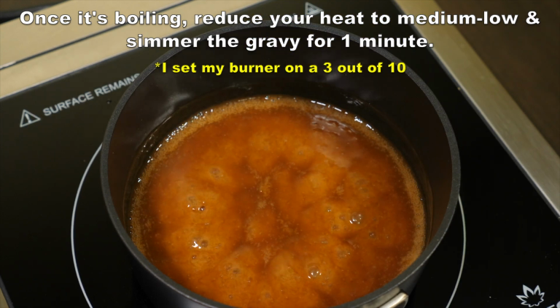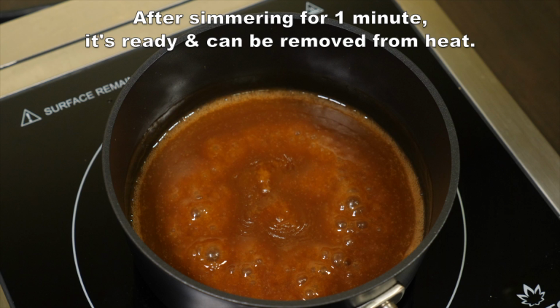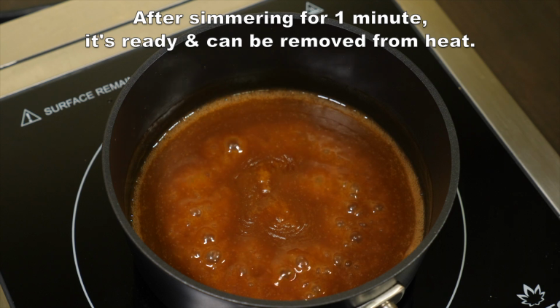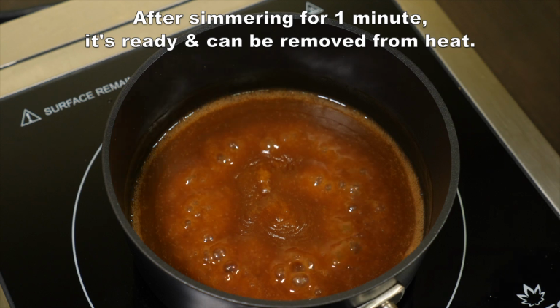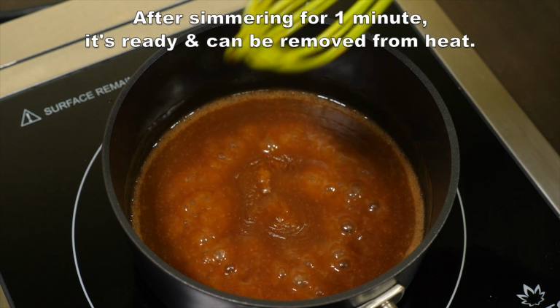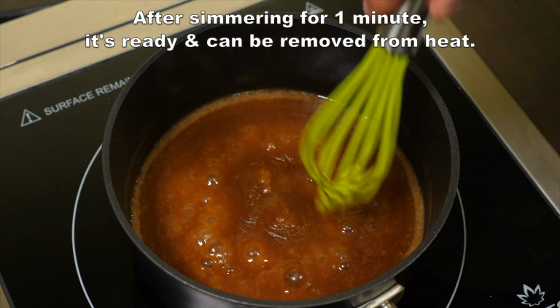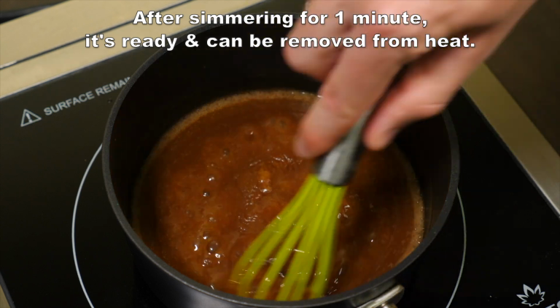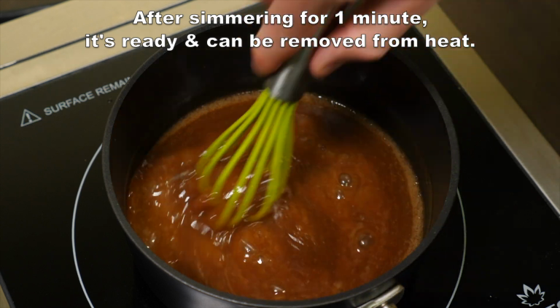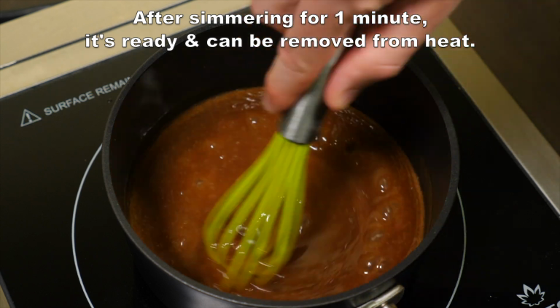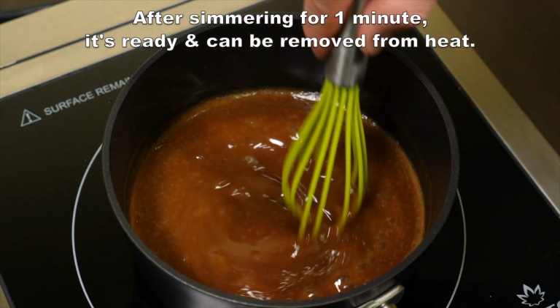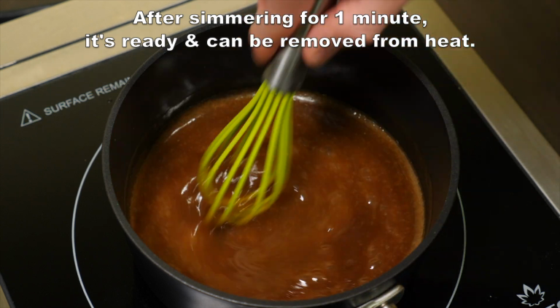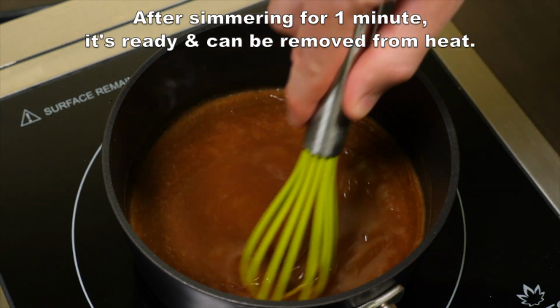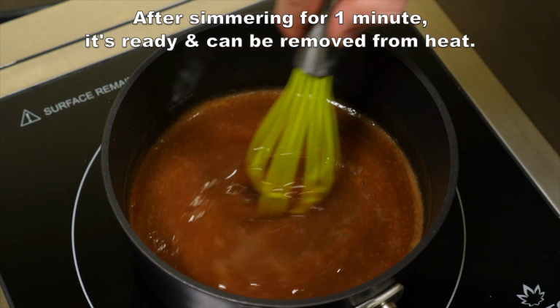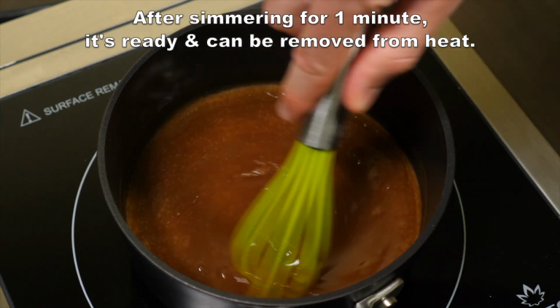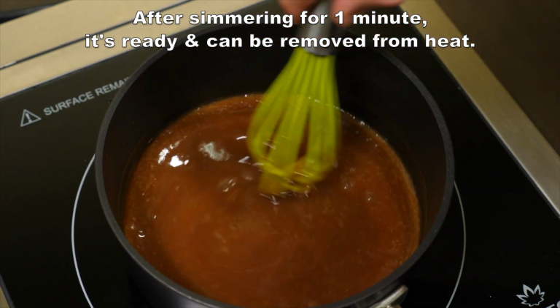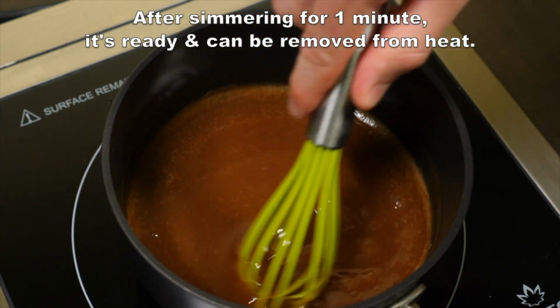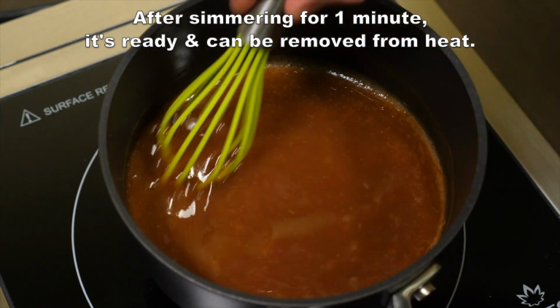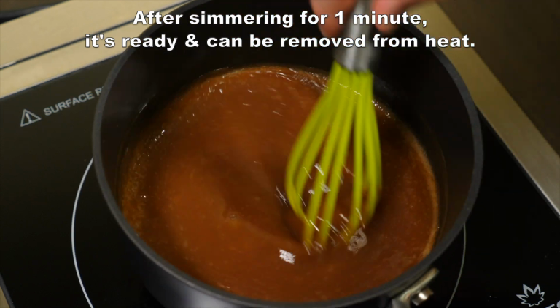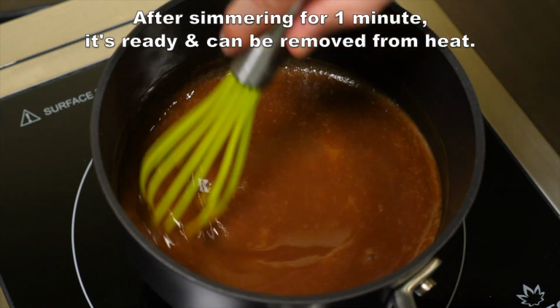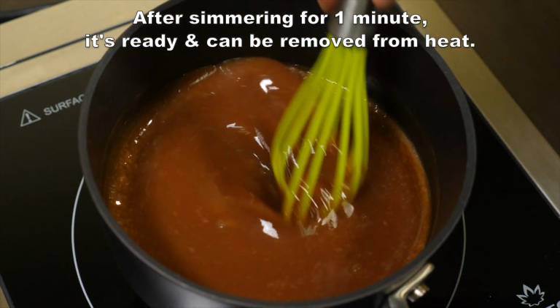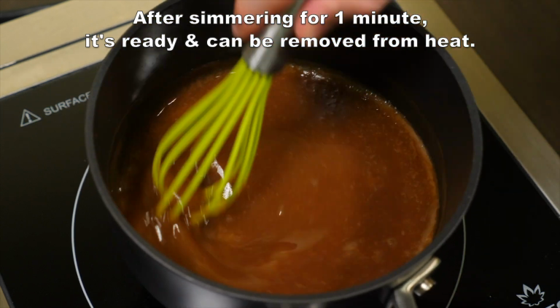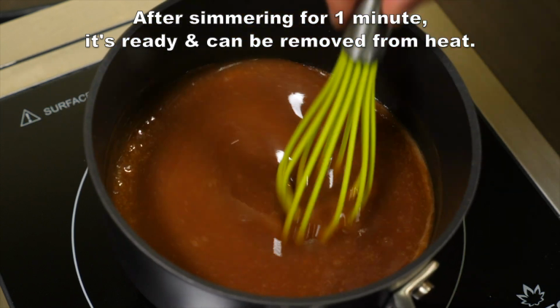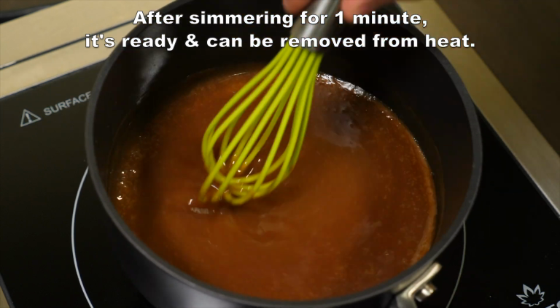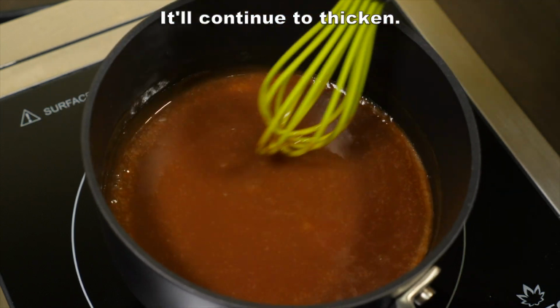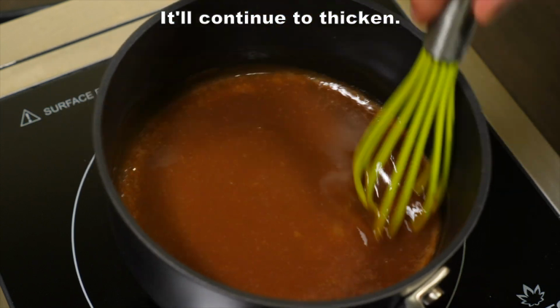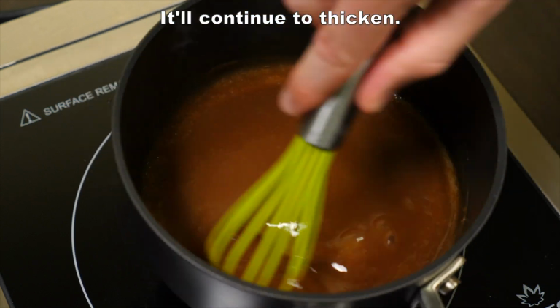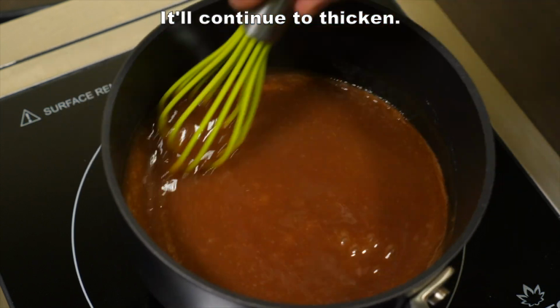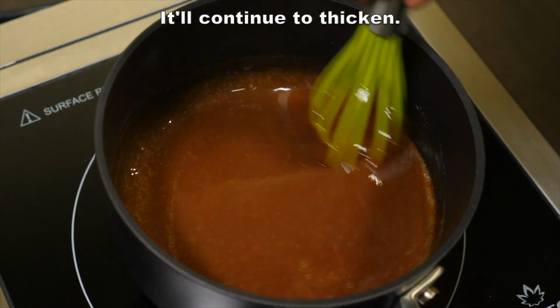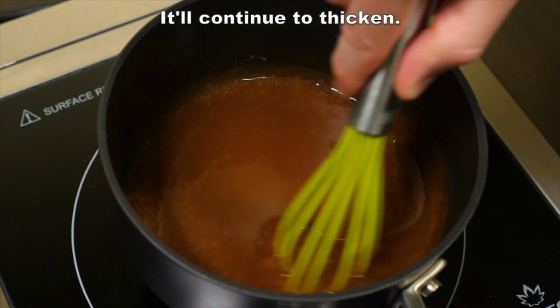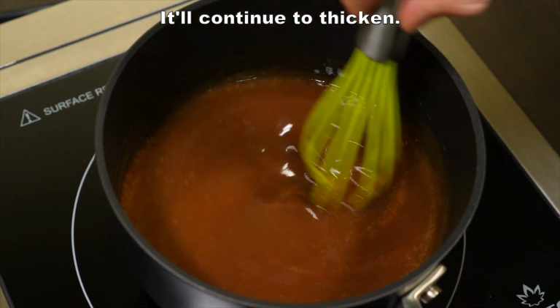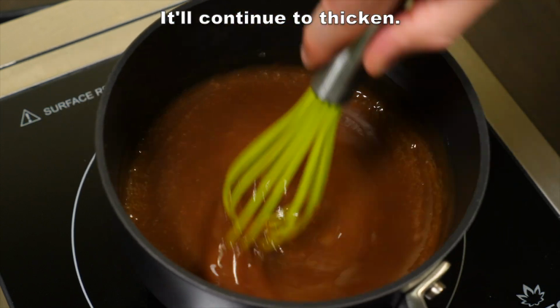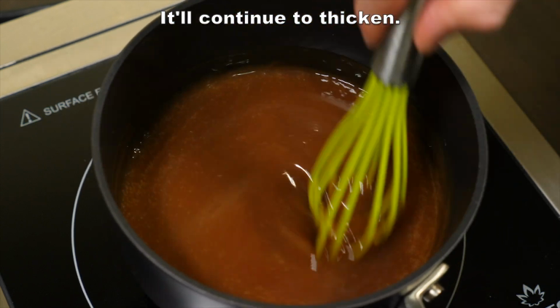reduce your heat to medium low and simmer the gravy for one minute. After simmering for one minute, it's ready and can be removed from heat. It'll continue to thicken.